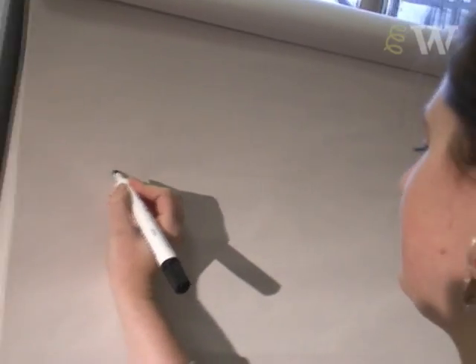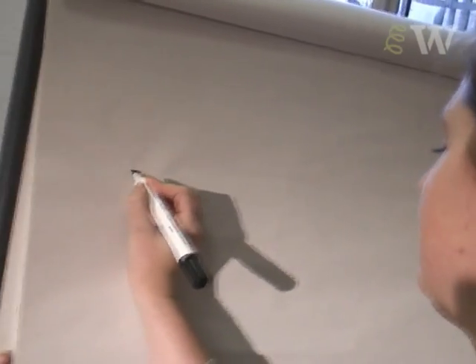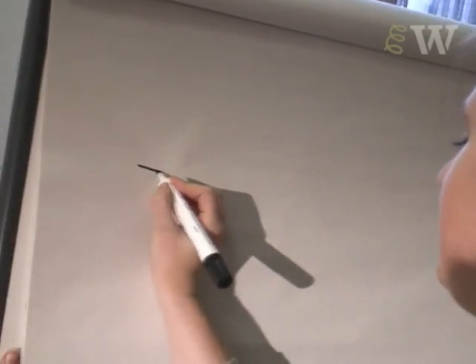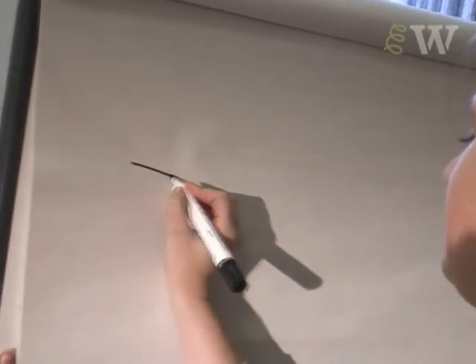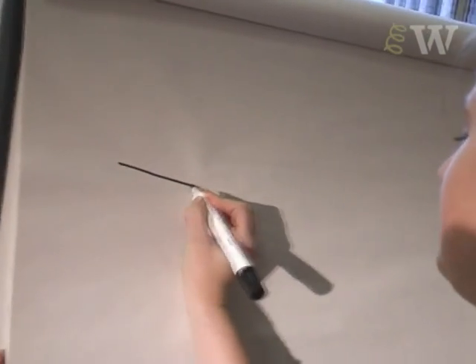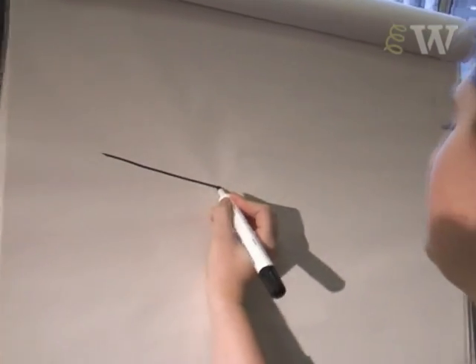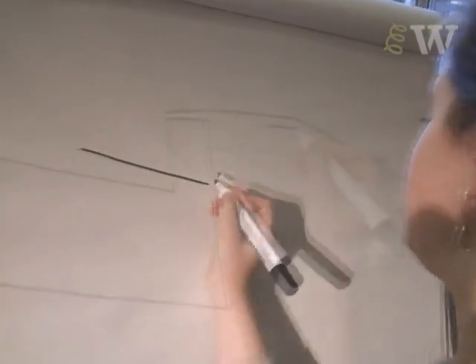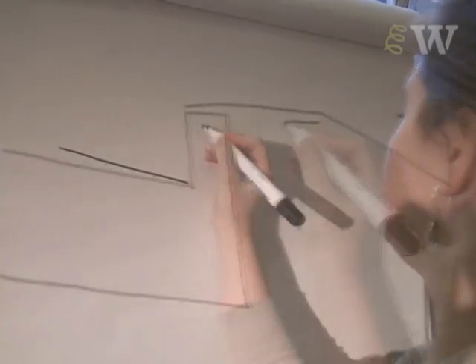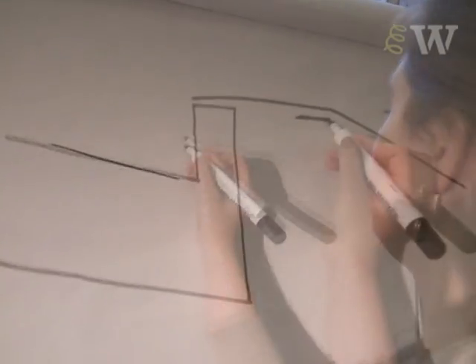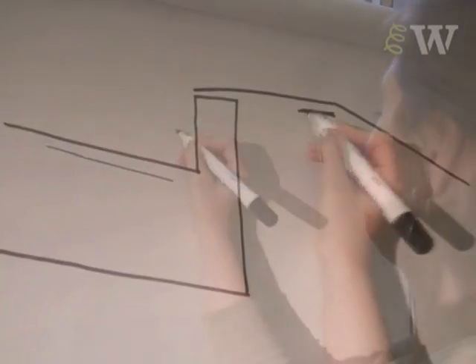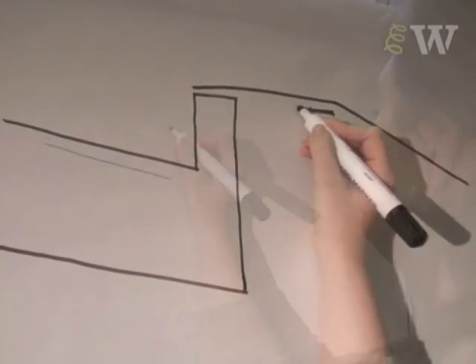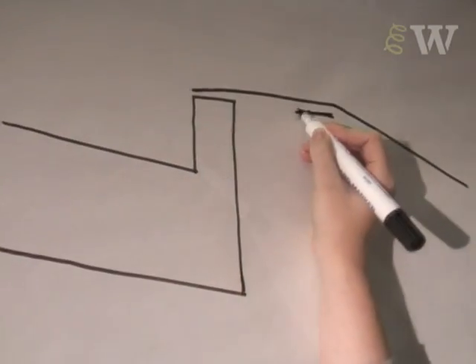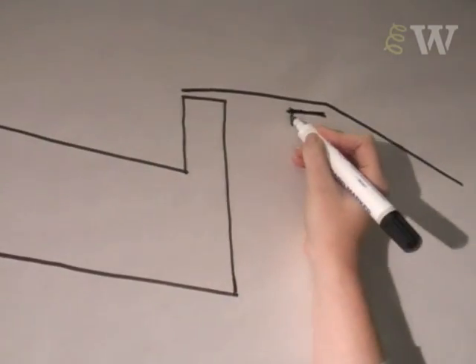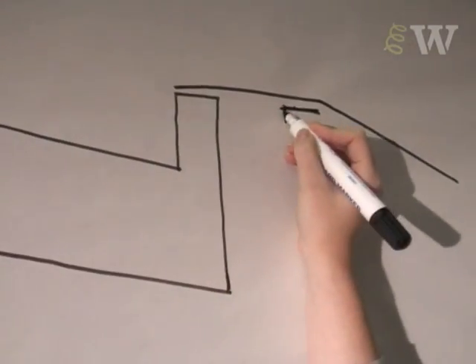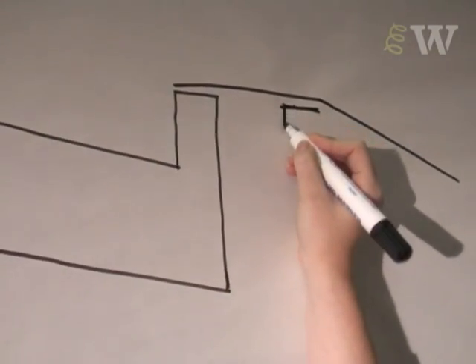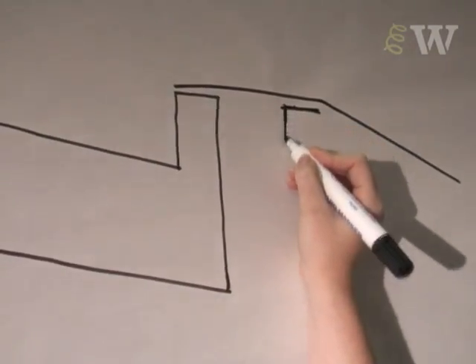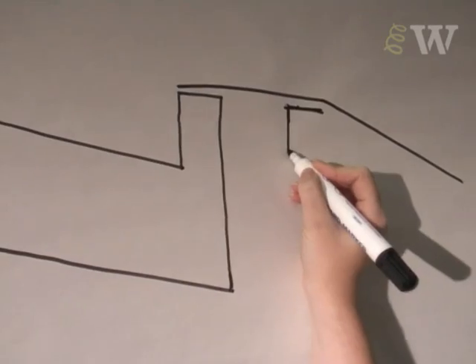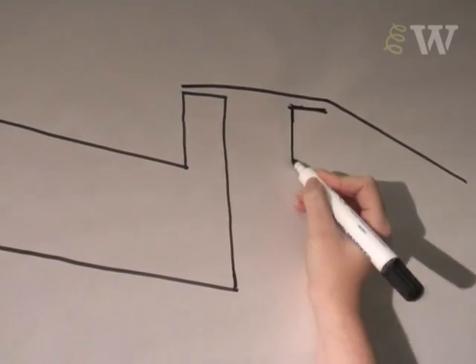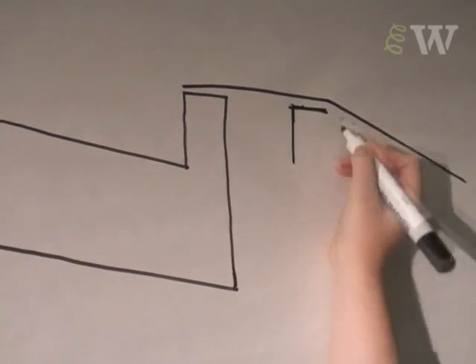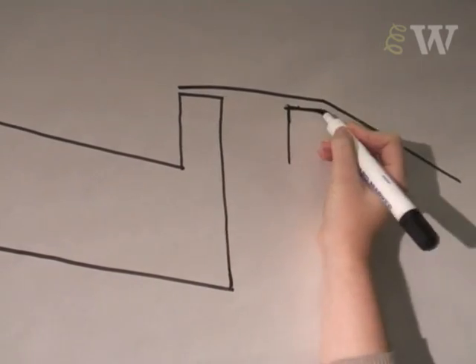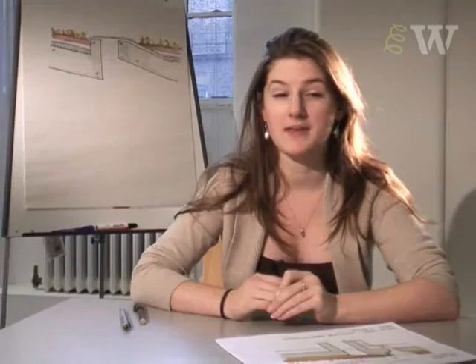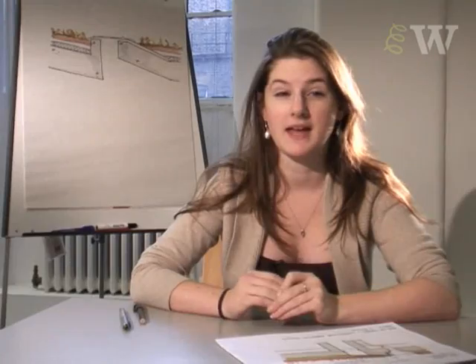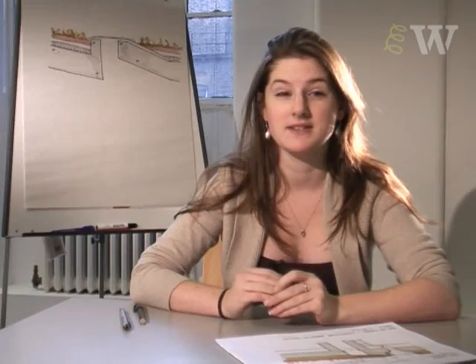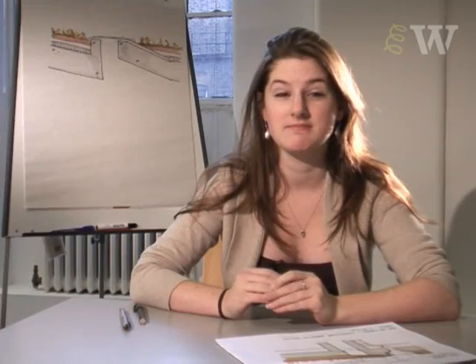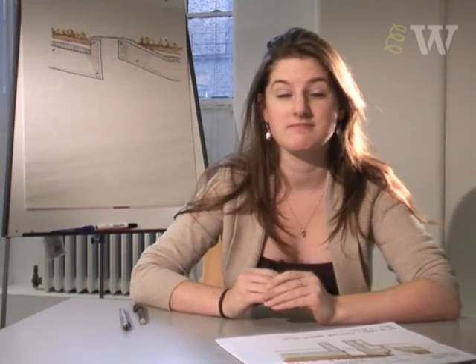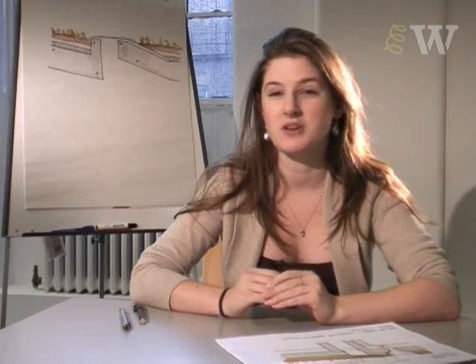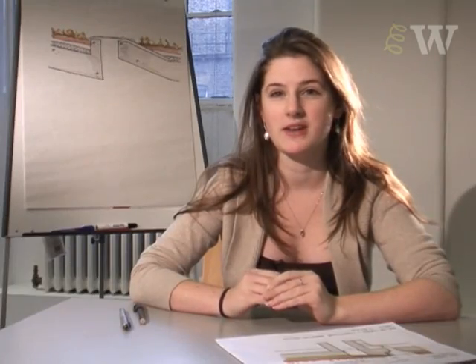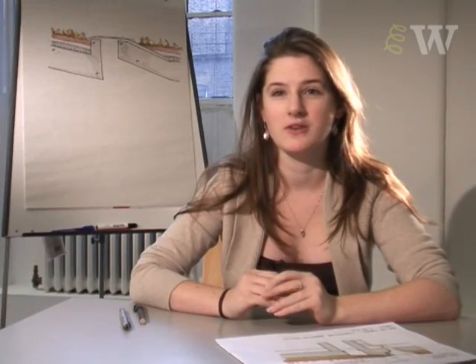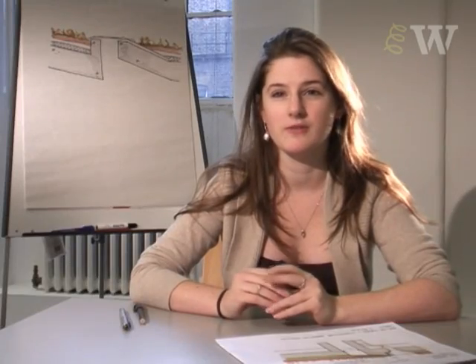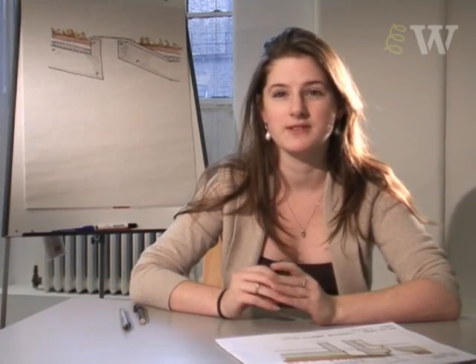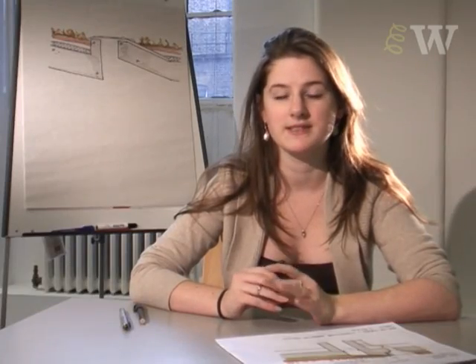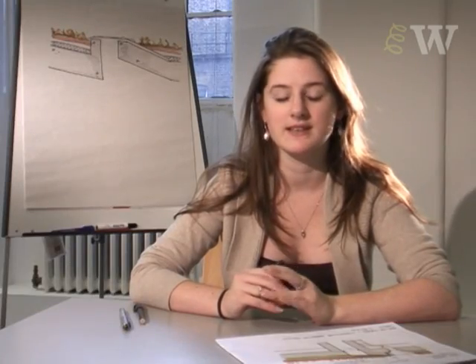If you'd asked me five, six years ago if I could draw, I'd have told you no. I failed art at school and had no confidence in it.